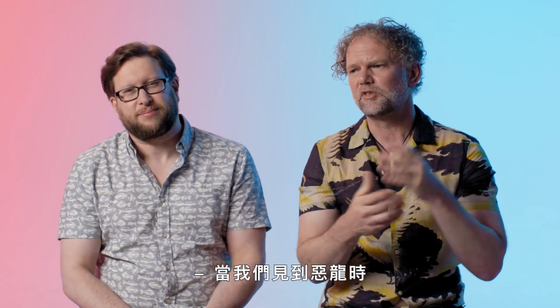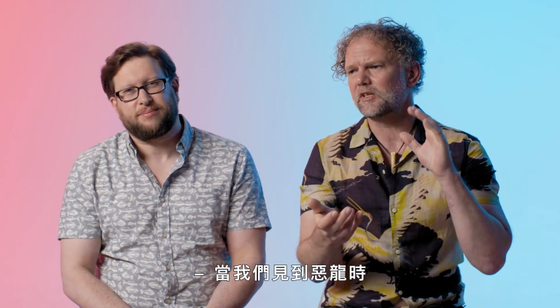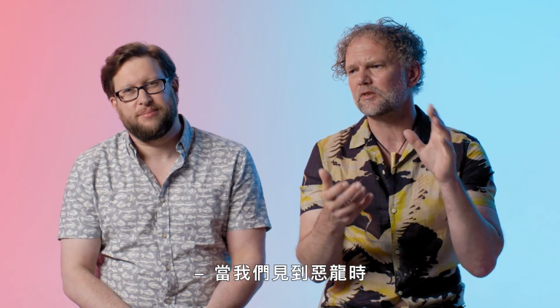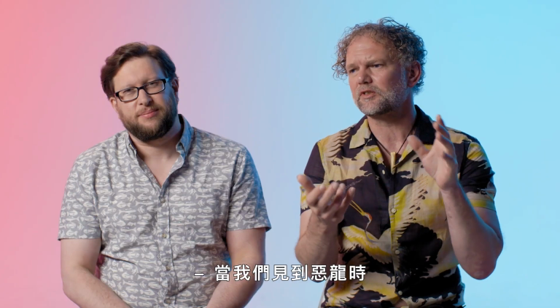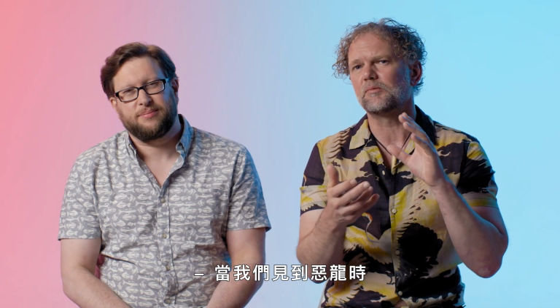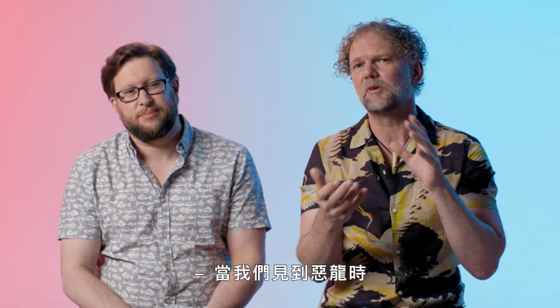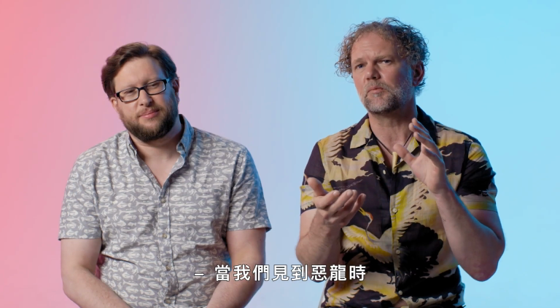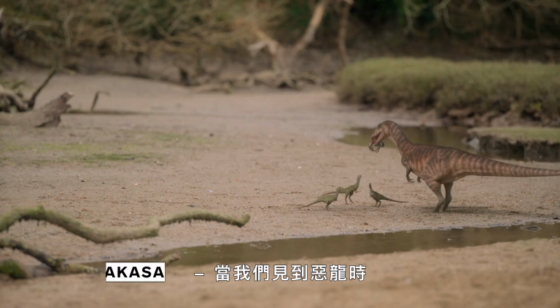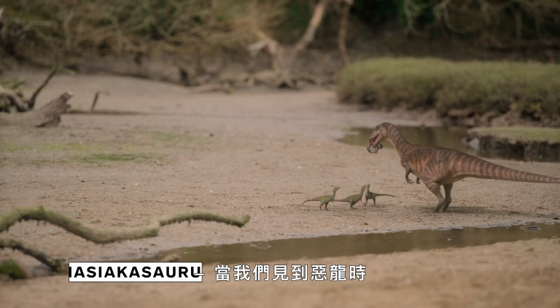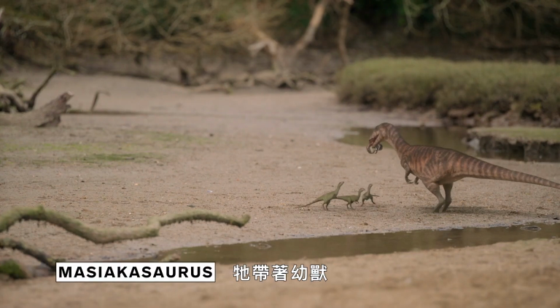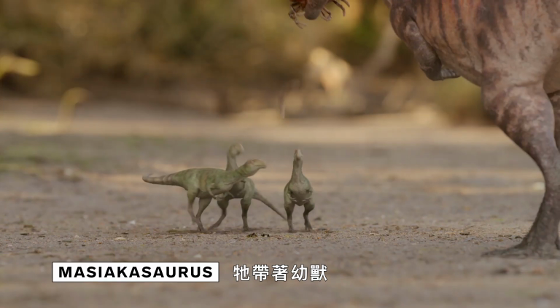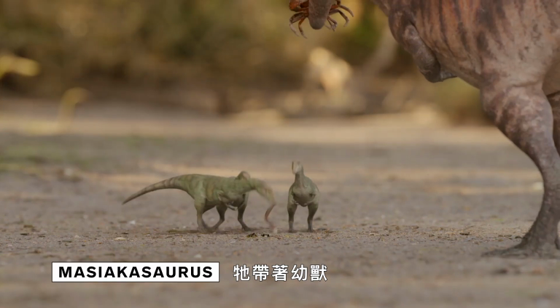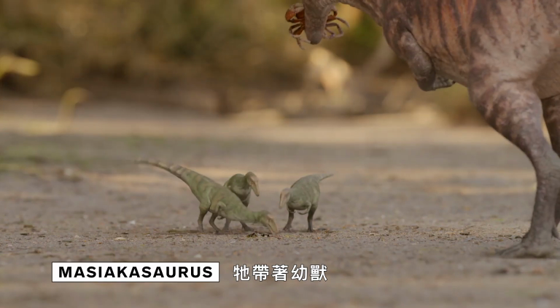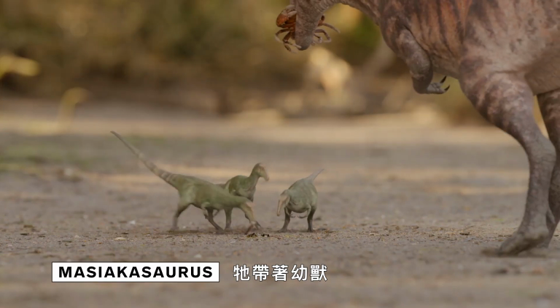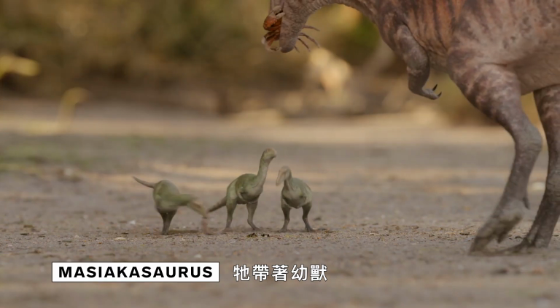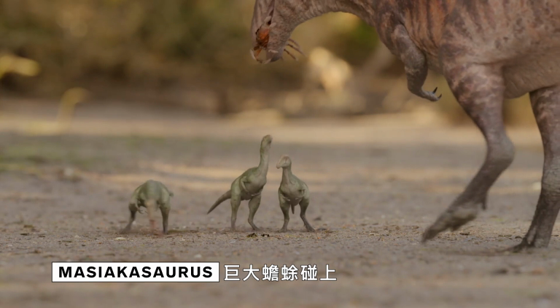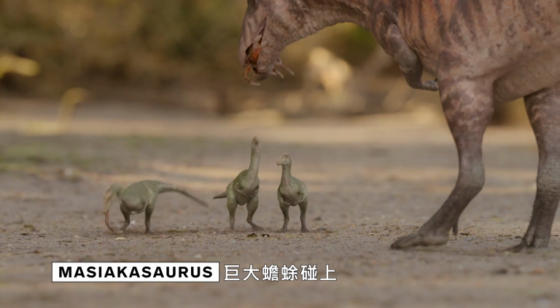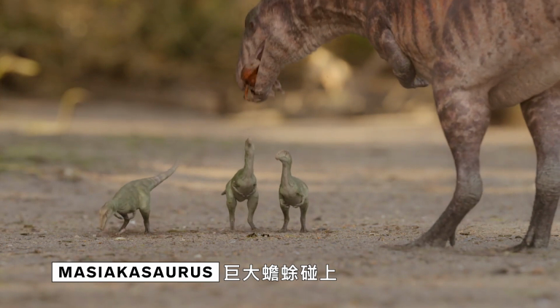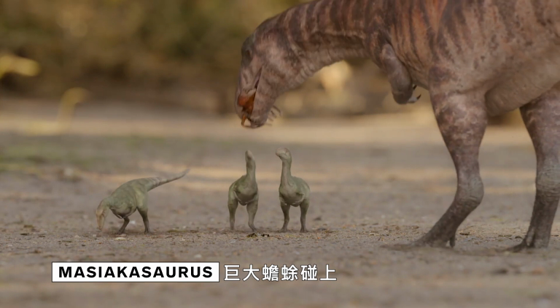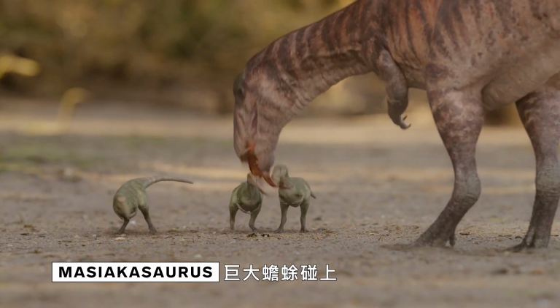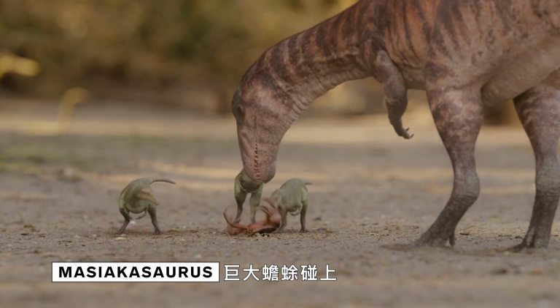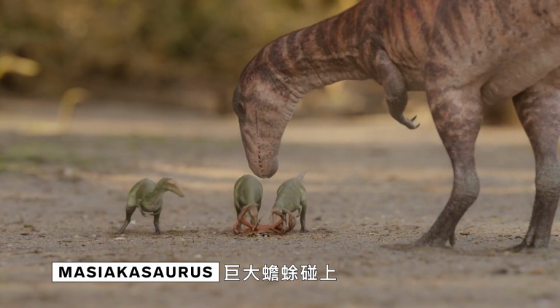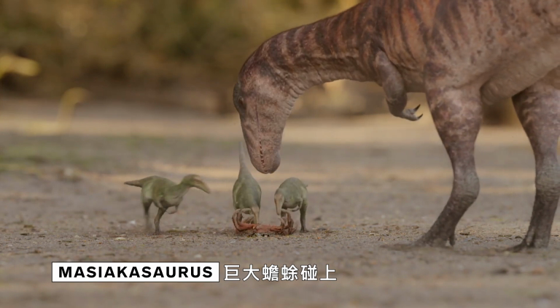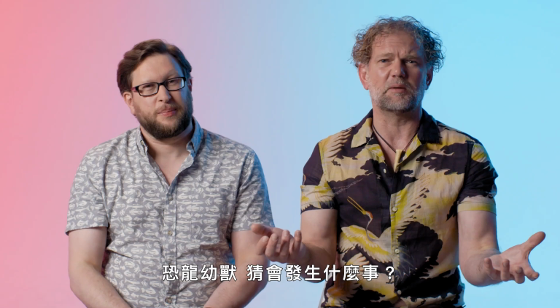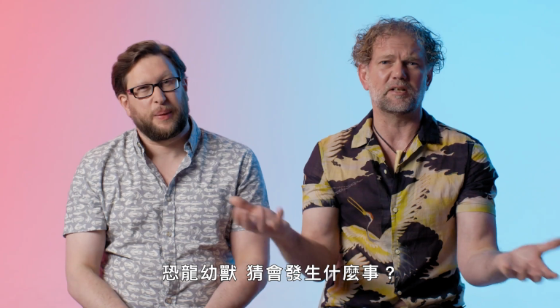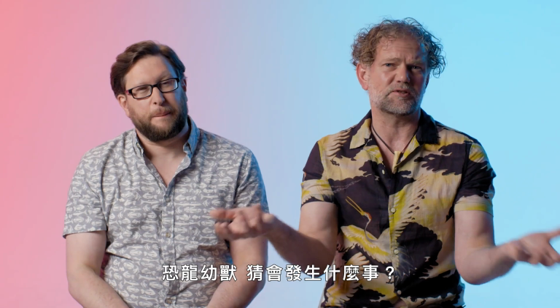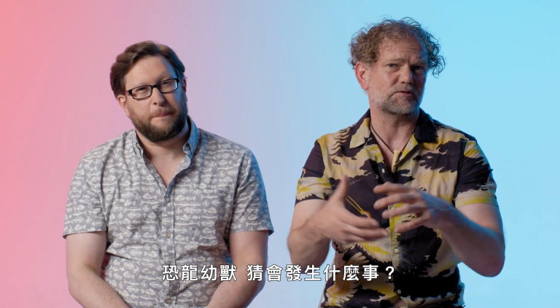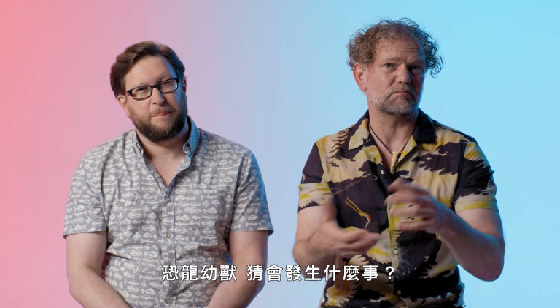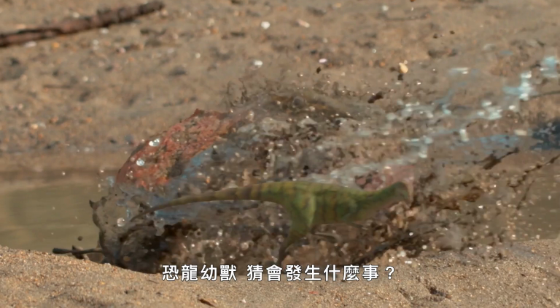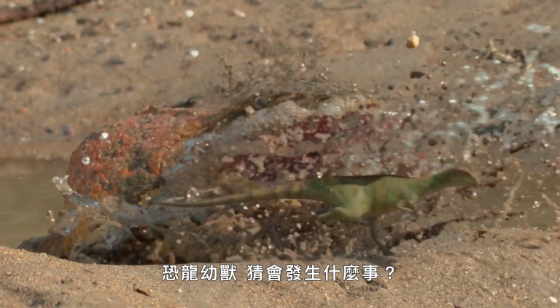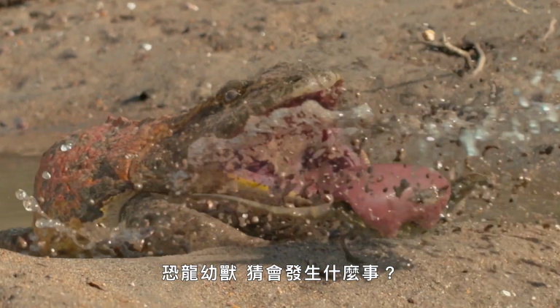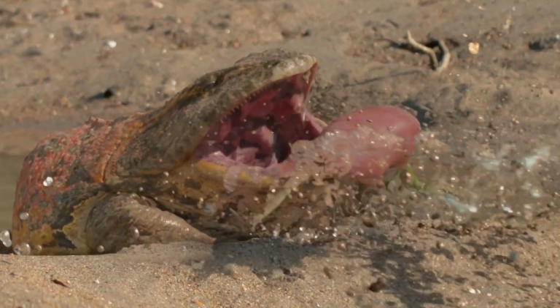The Magicosaurus, when we see it, has babies with it. So we've got a giant toad and we've got some baby dinosaurs — and you can kind of guess what happens.